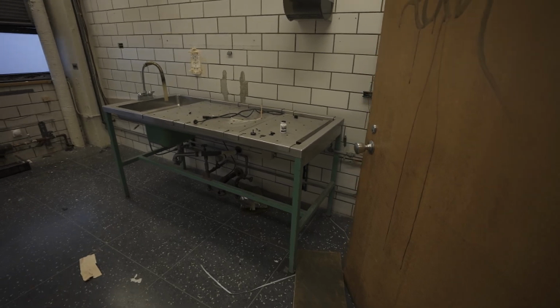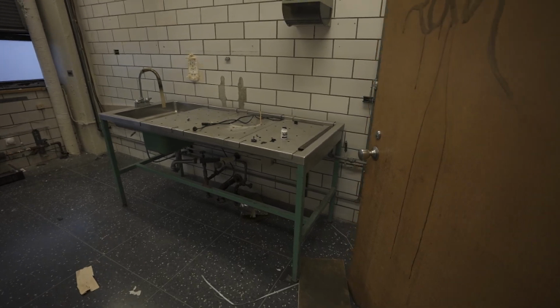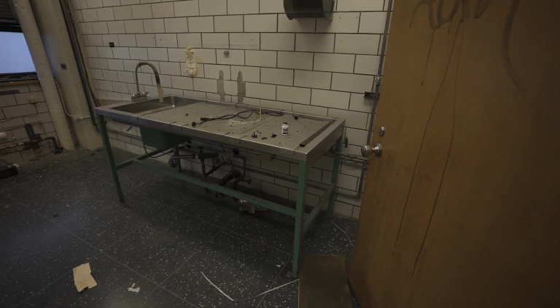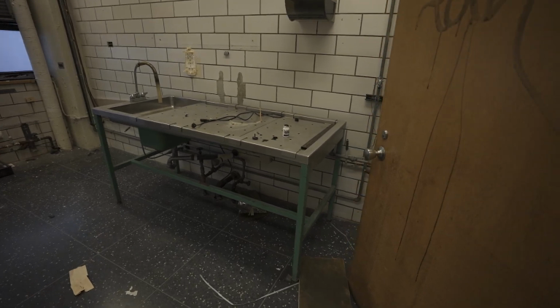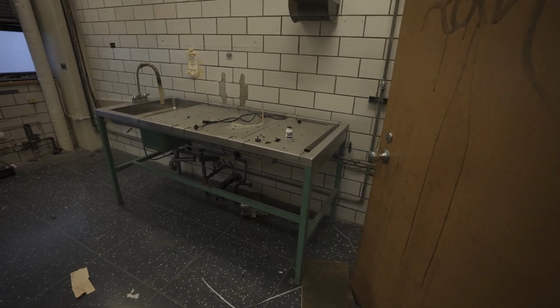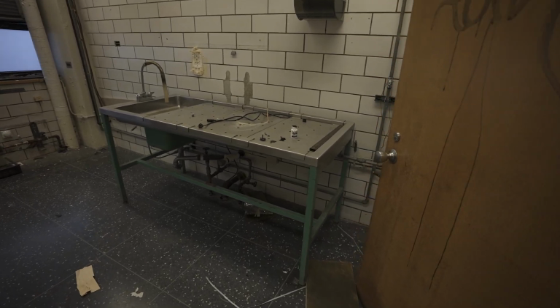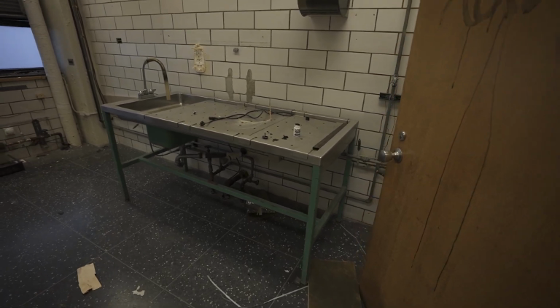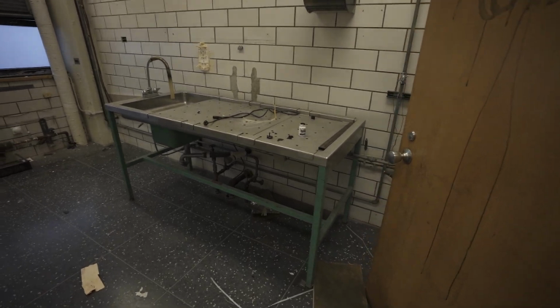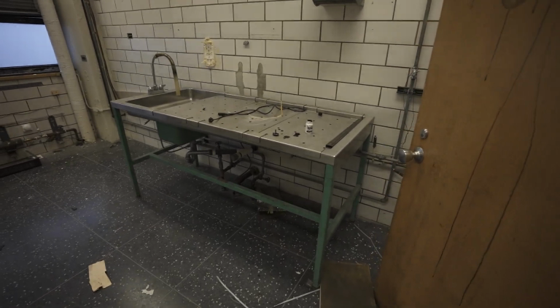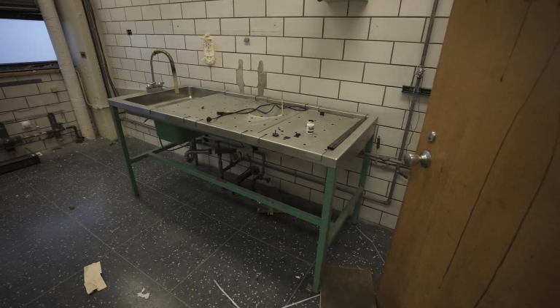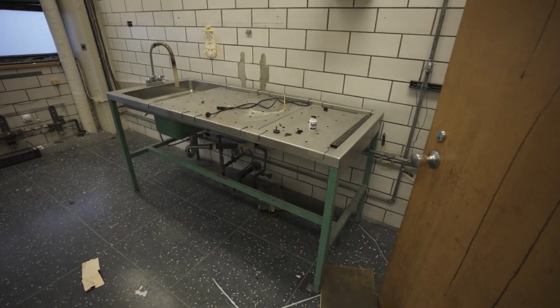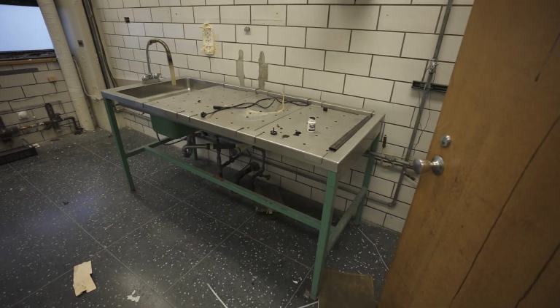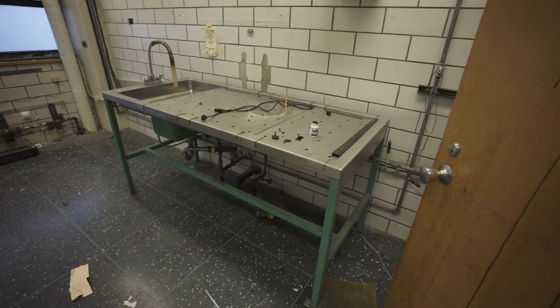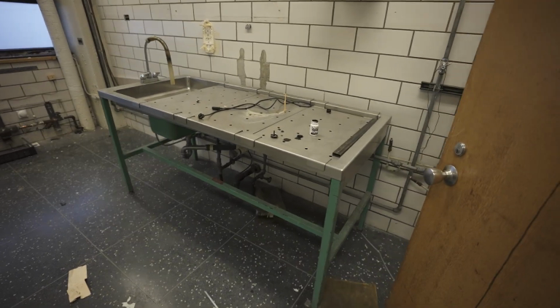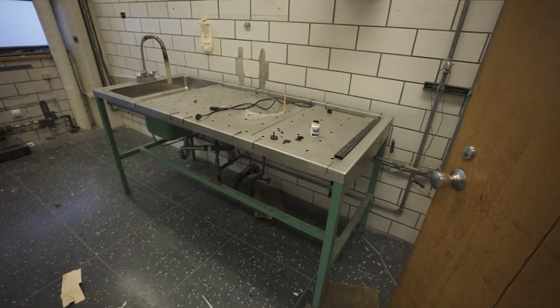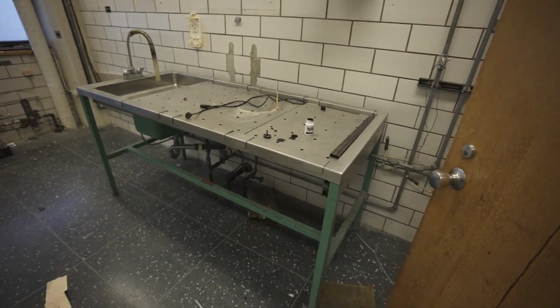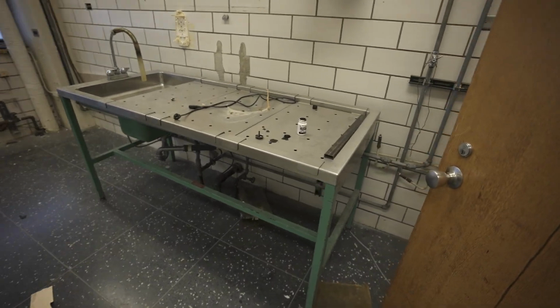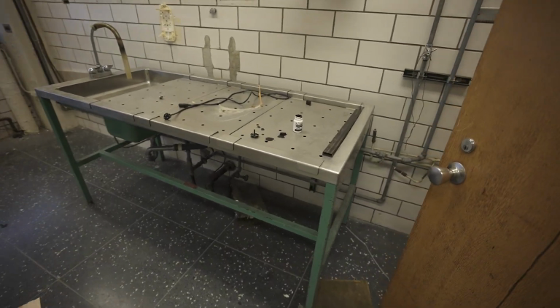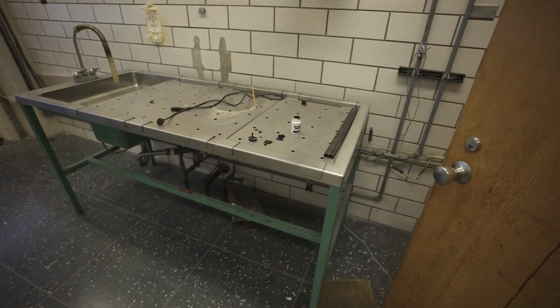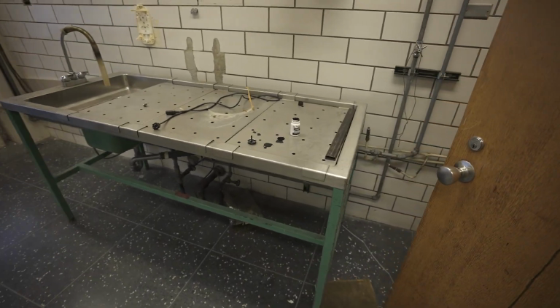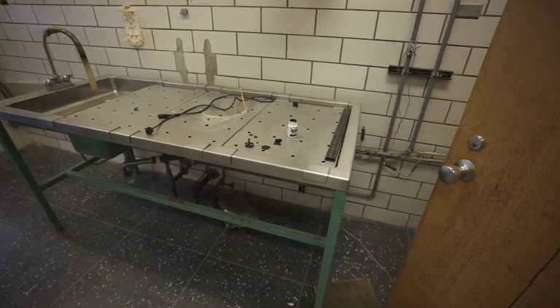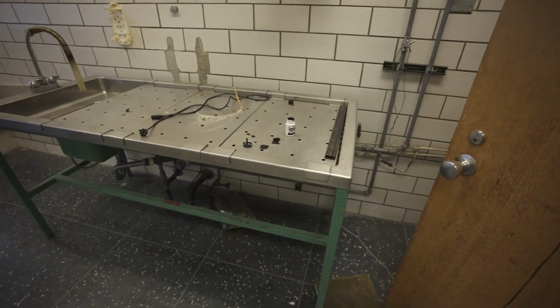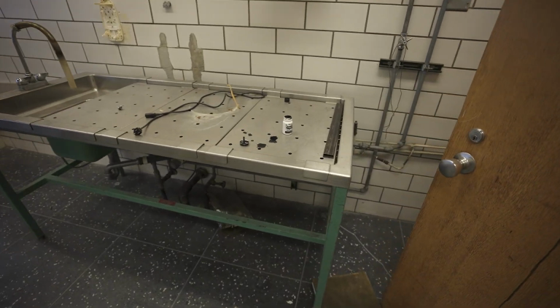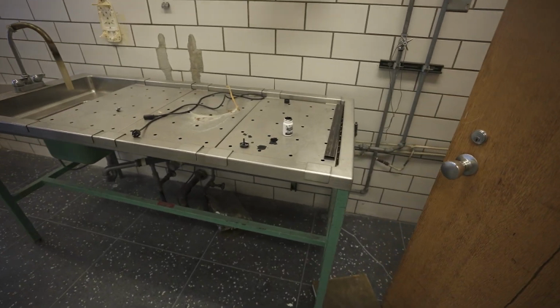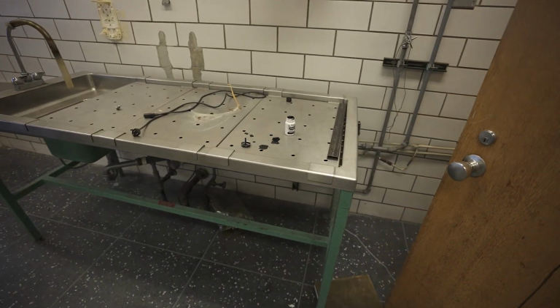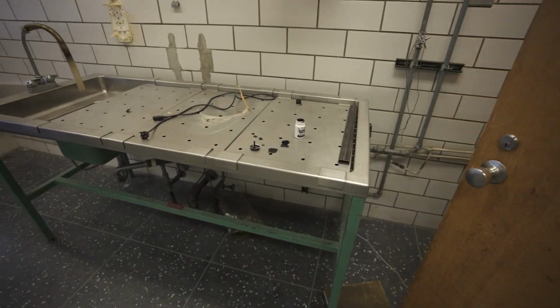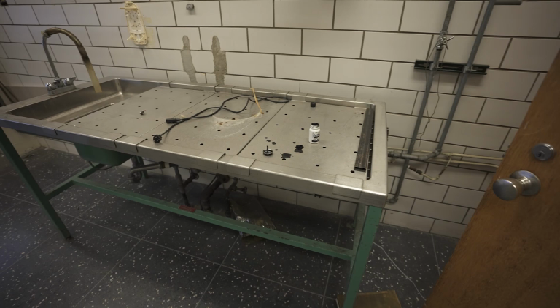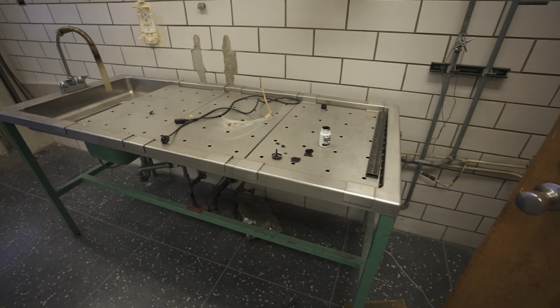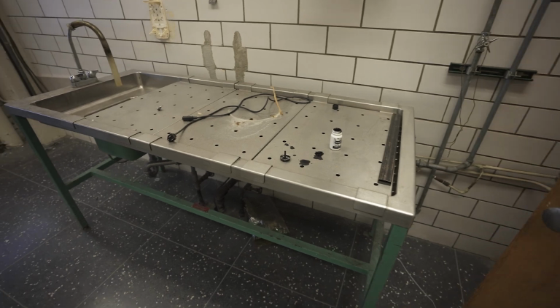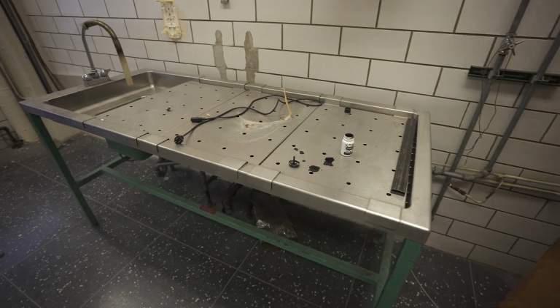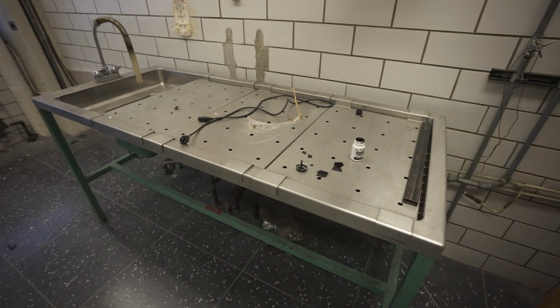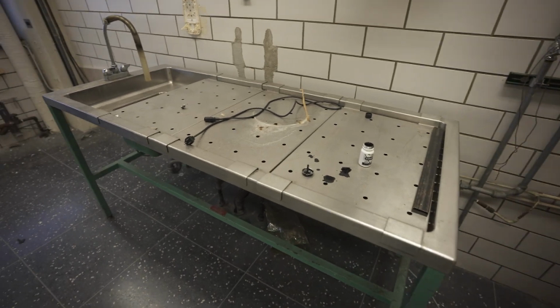This is quite random — an old autopsy table just sitting here chilling.